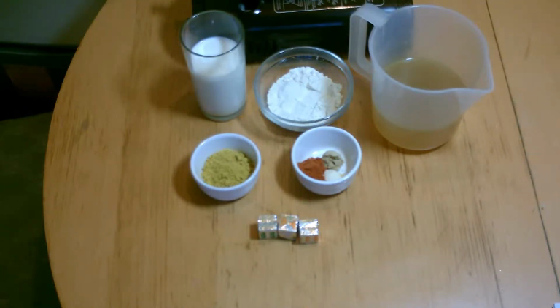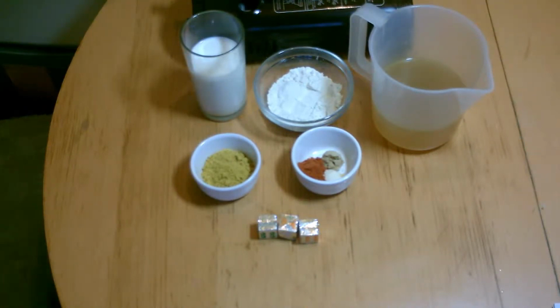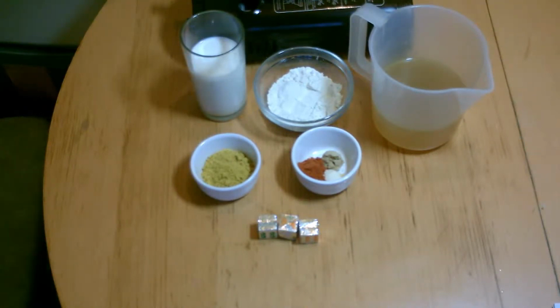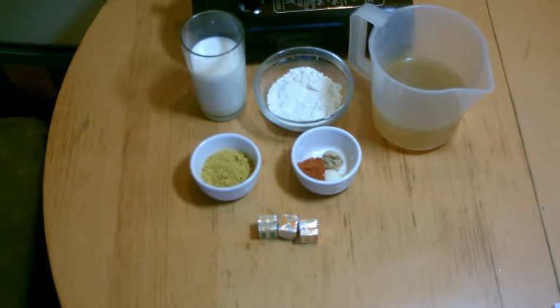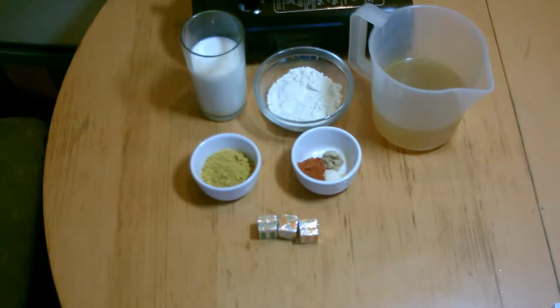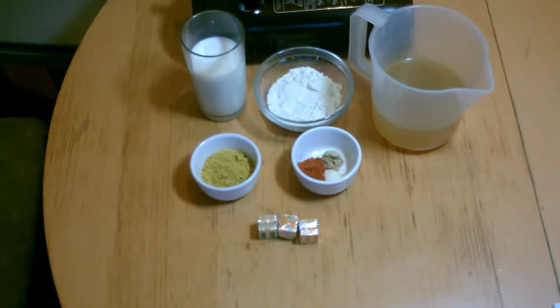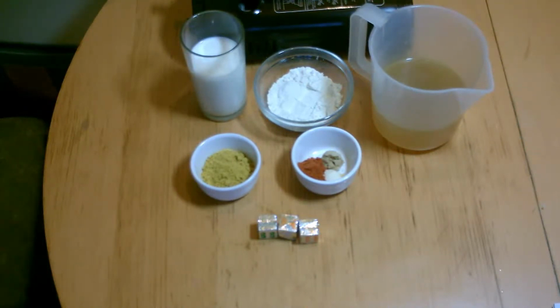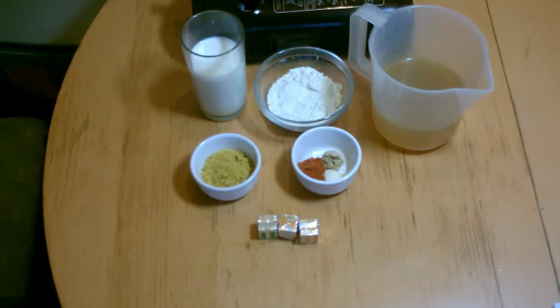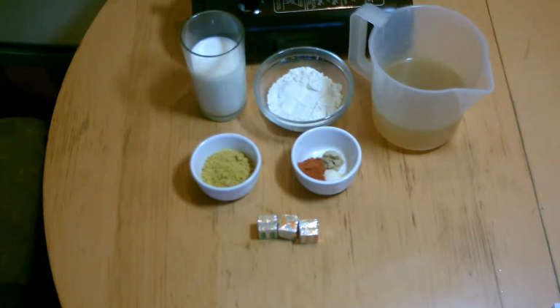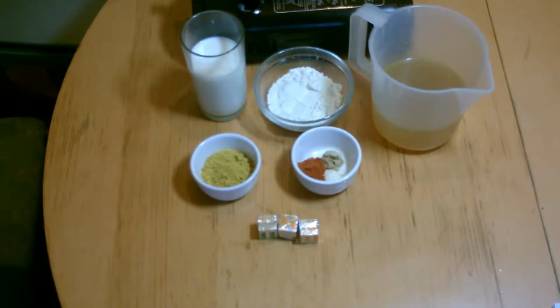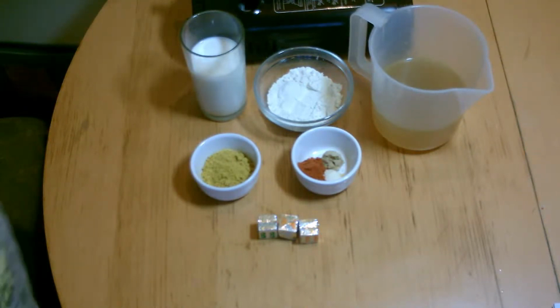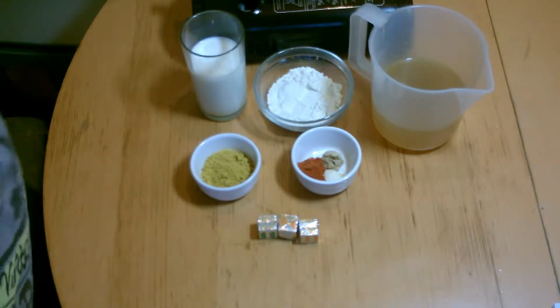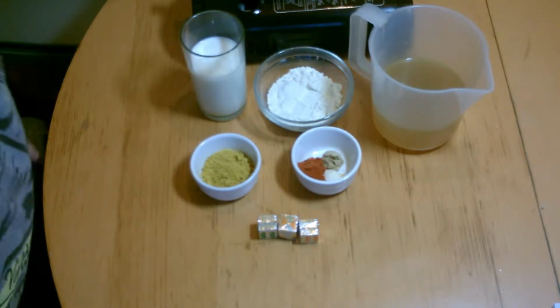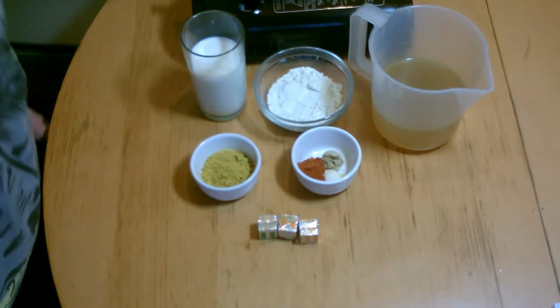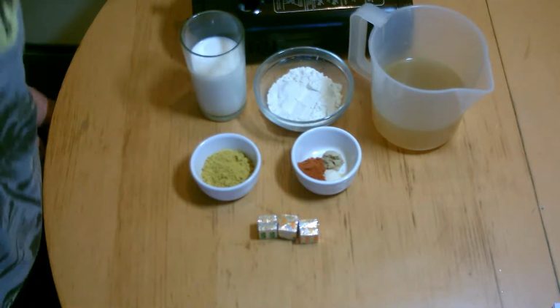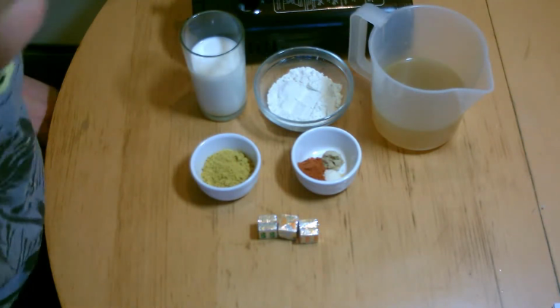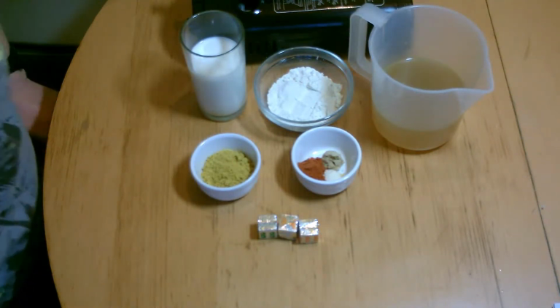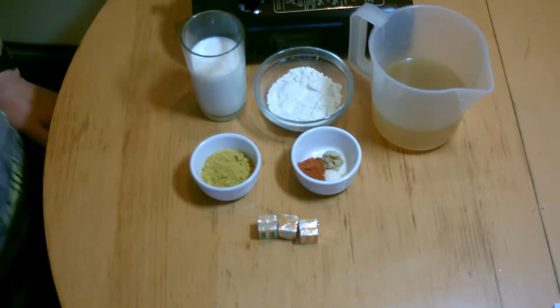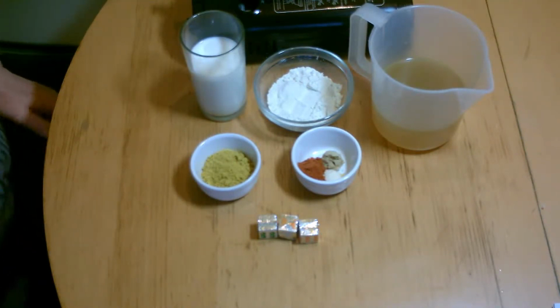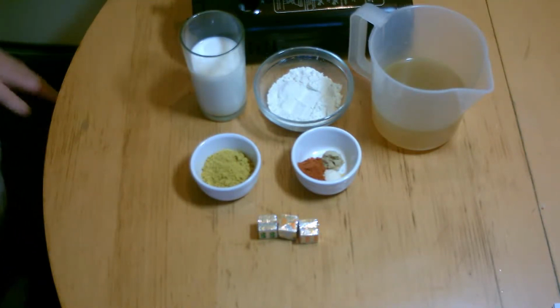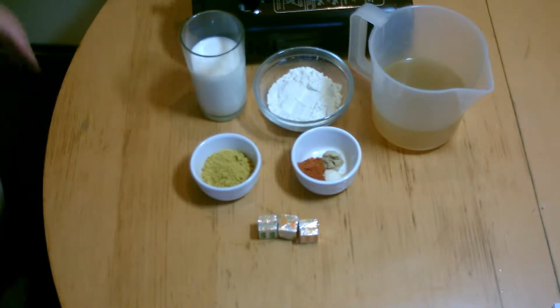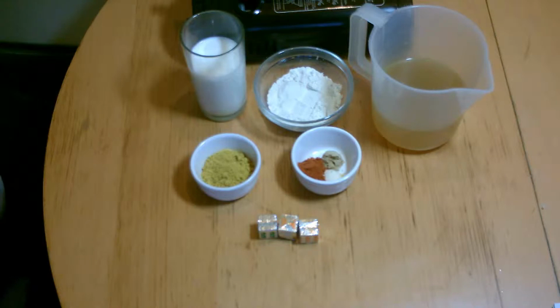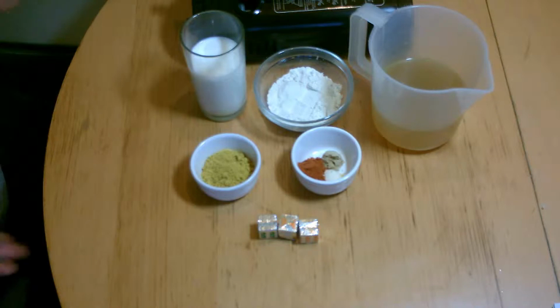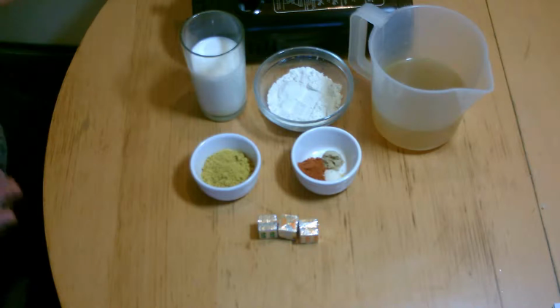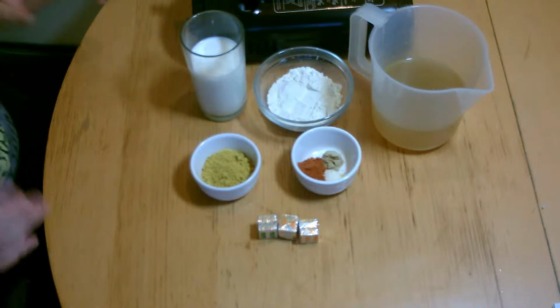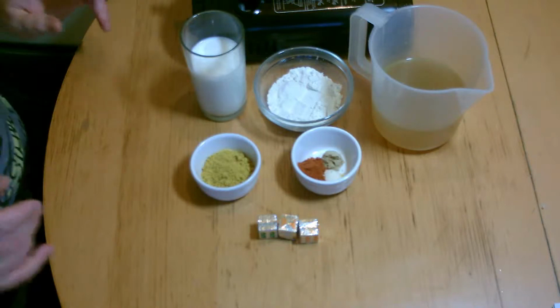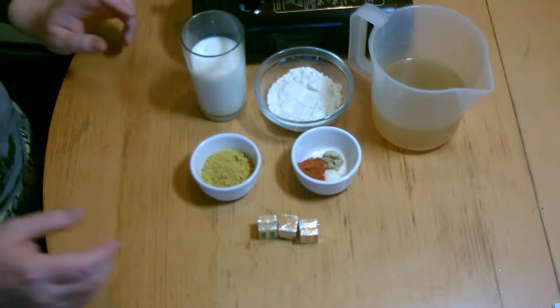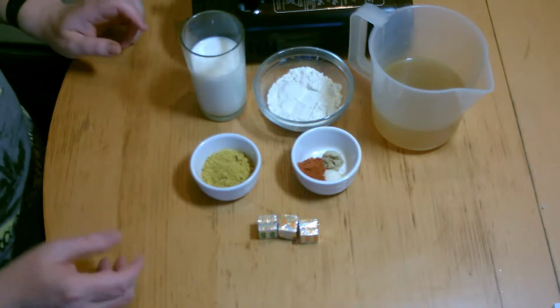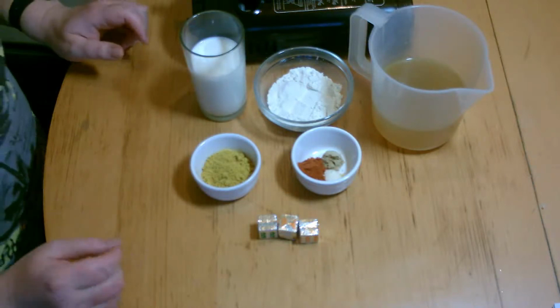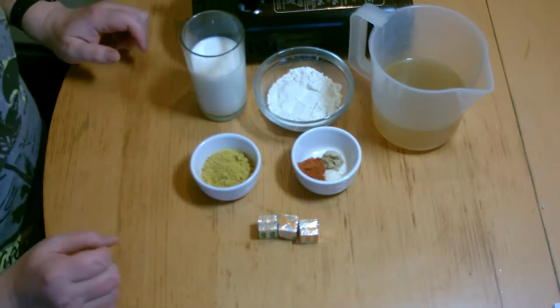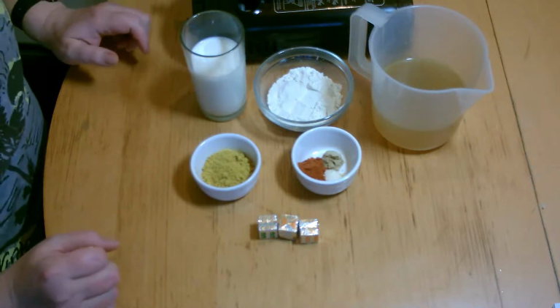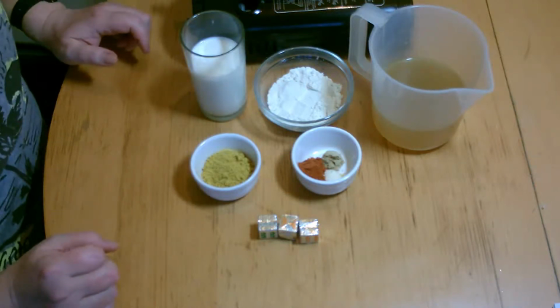Hi and welcome to Cooking It My Way. Today we're going to do the curry sauce.